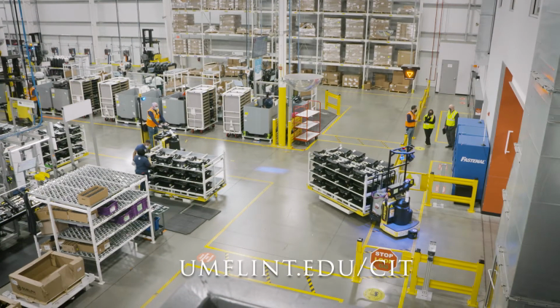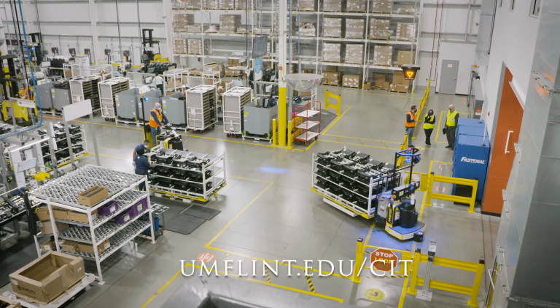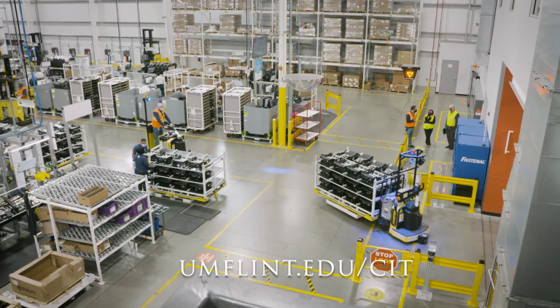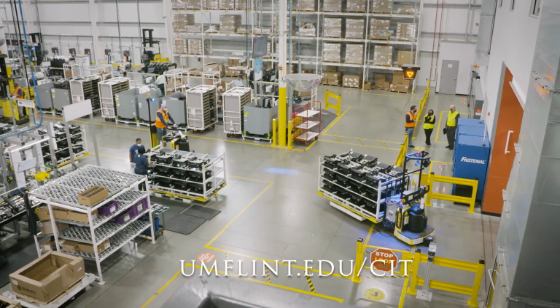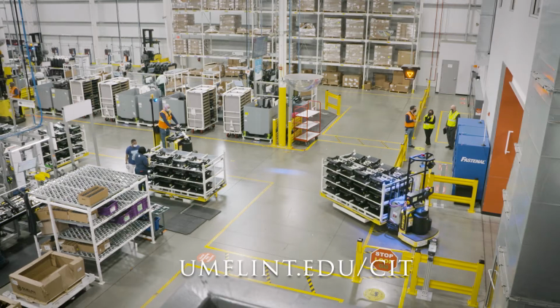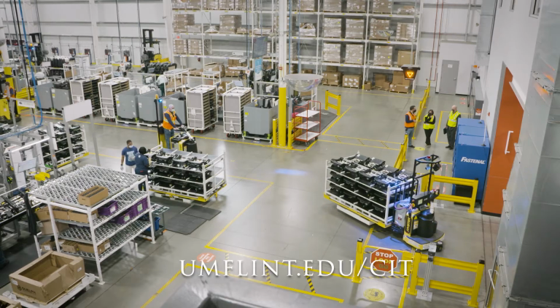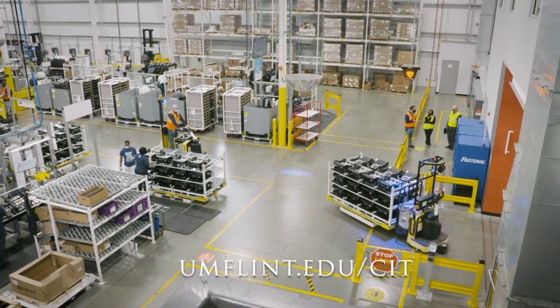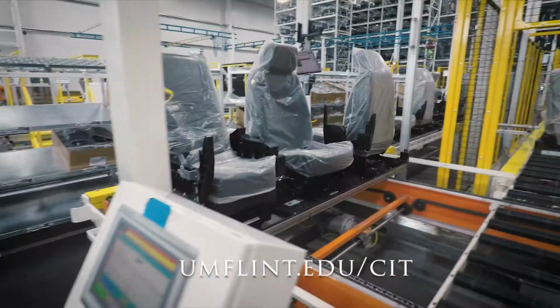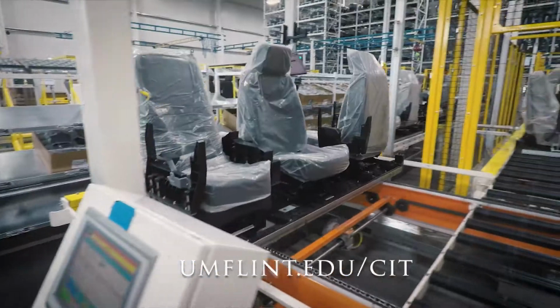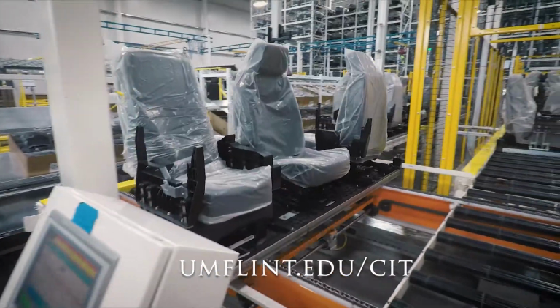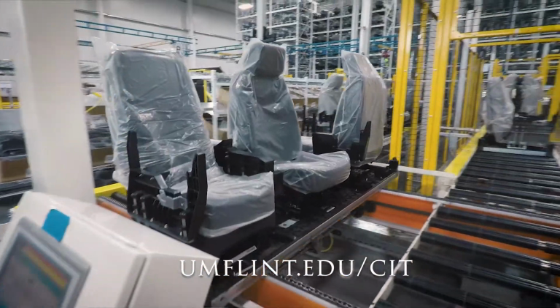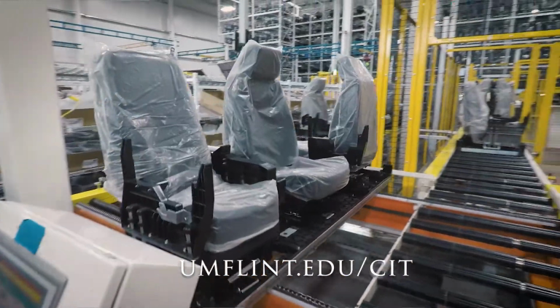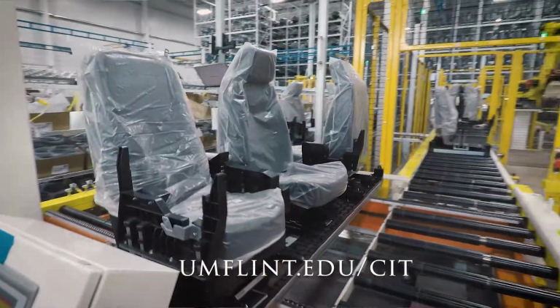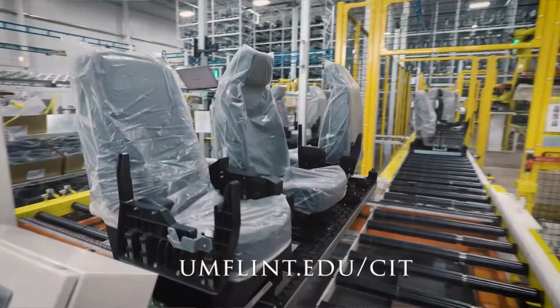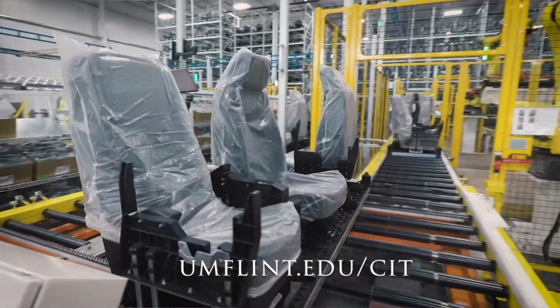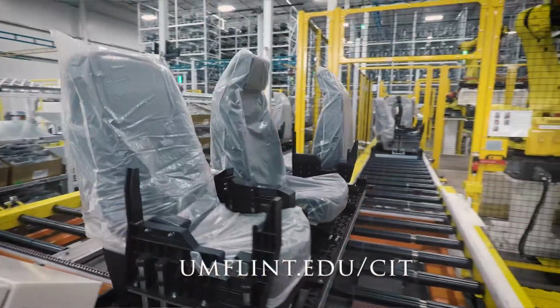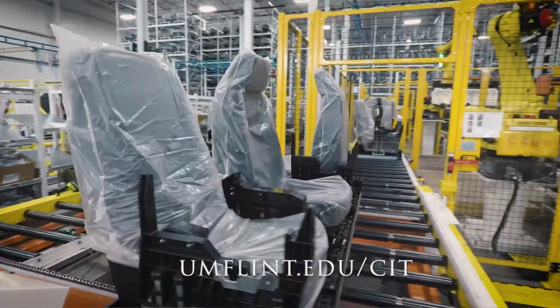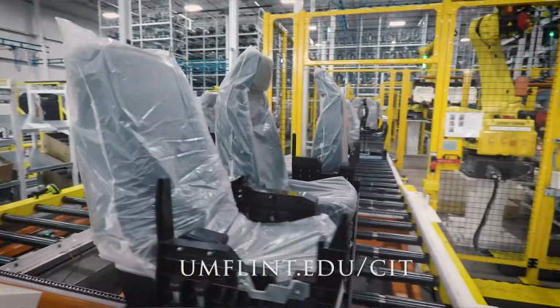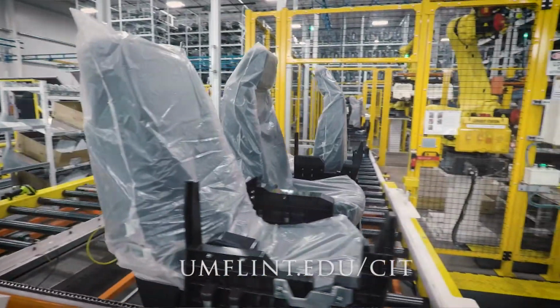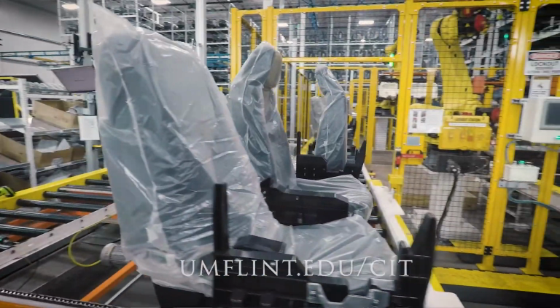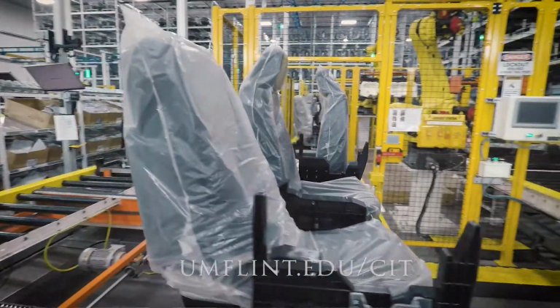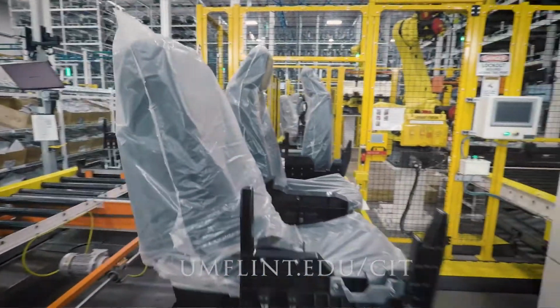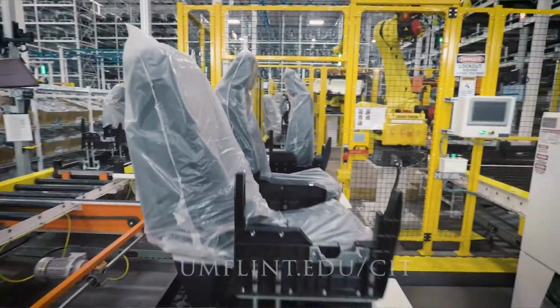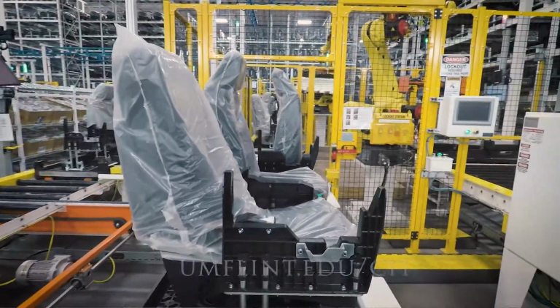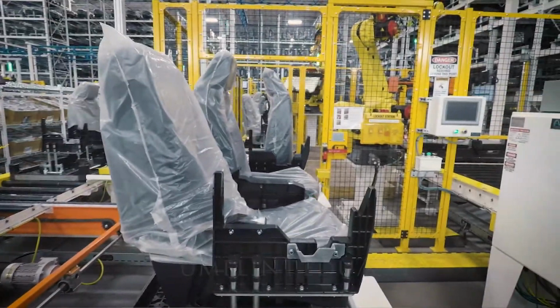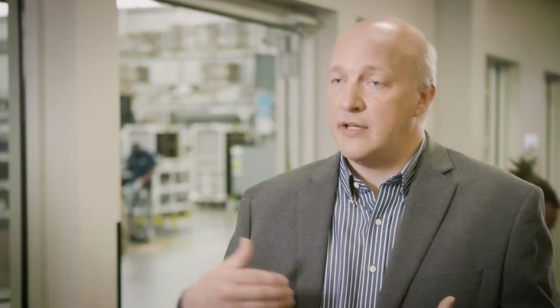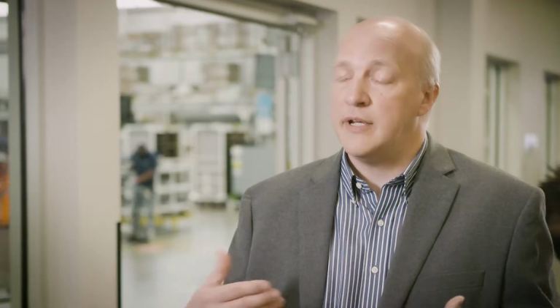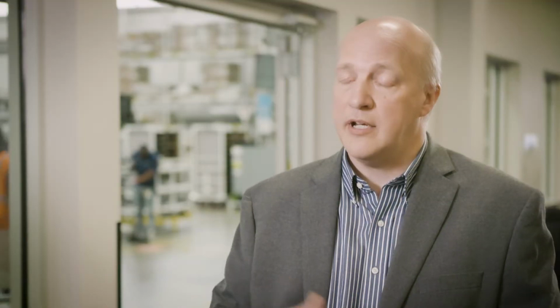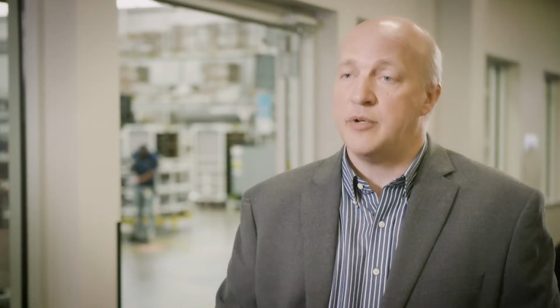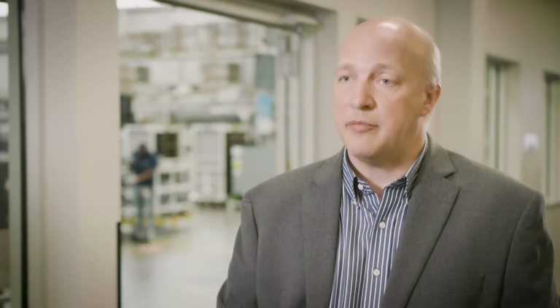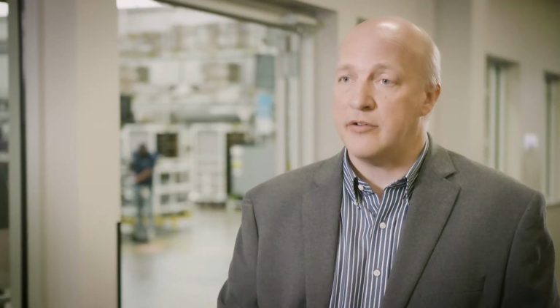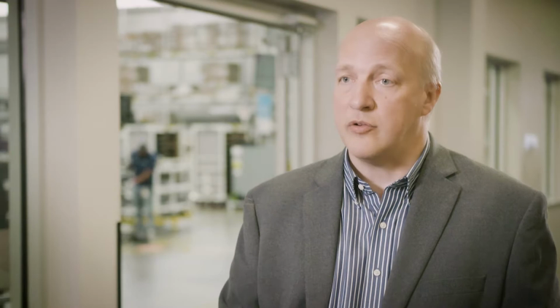Digital manufacturing technology is going to transition to a new type of career that we can help you prepare for.